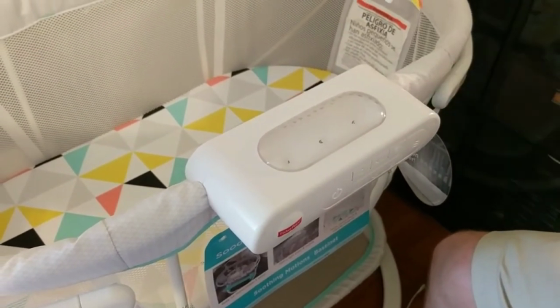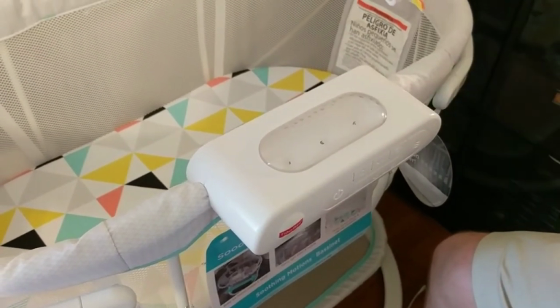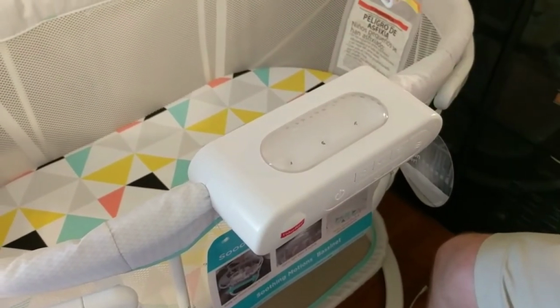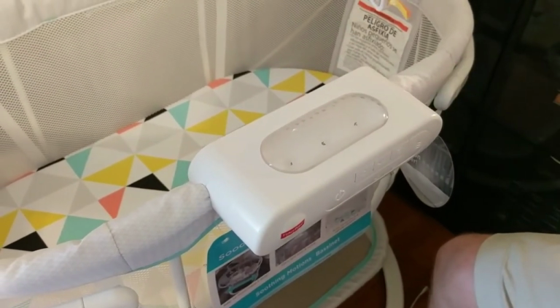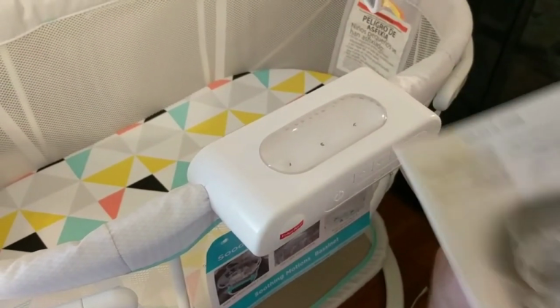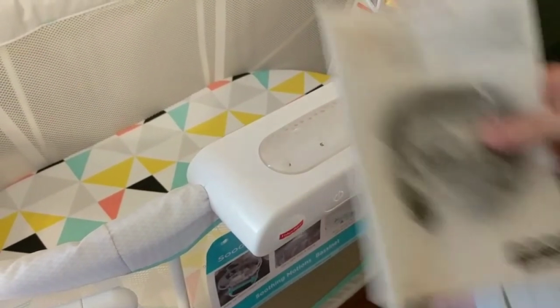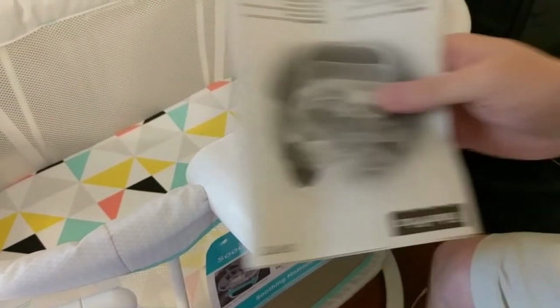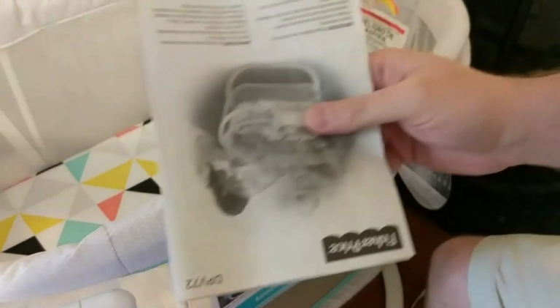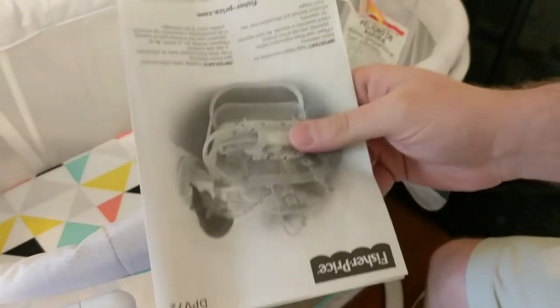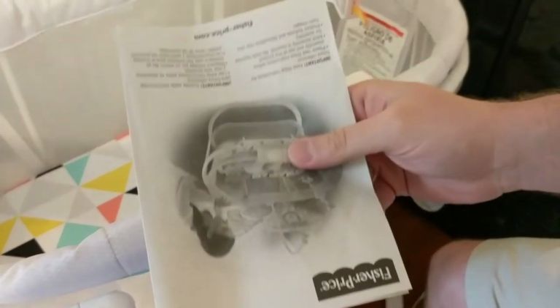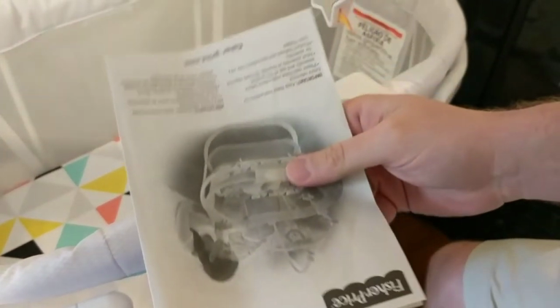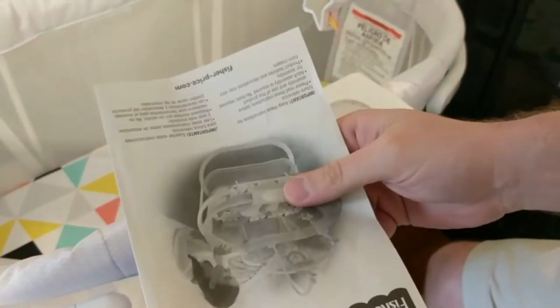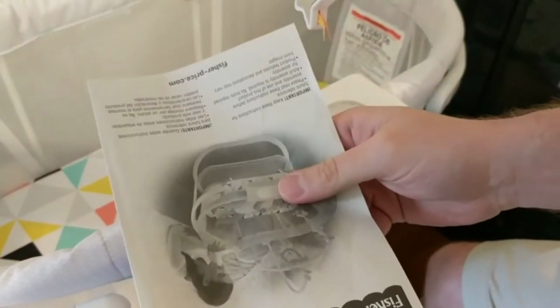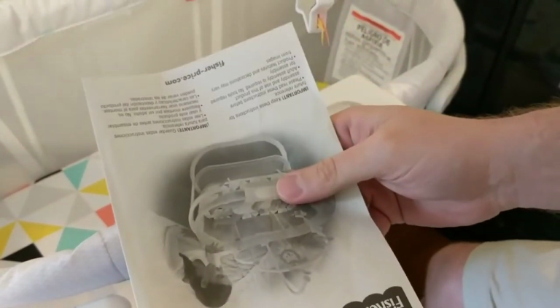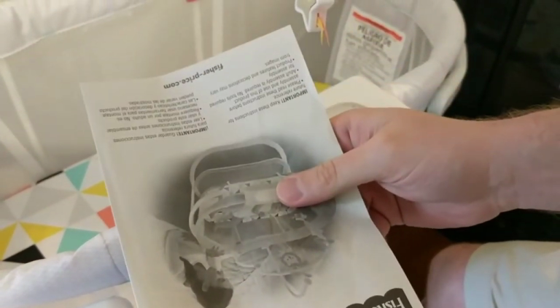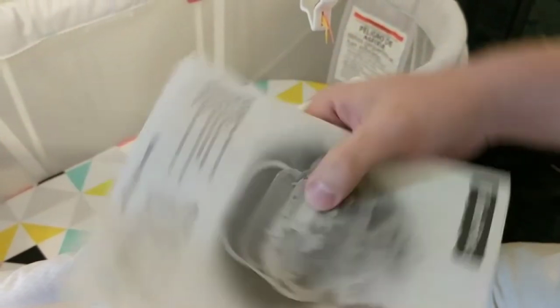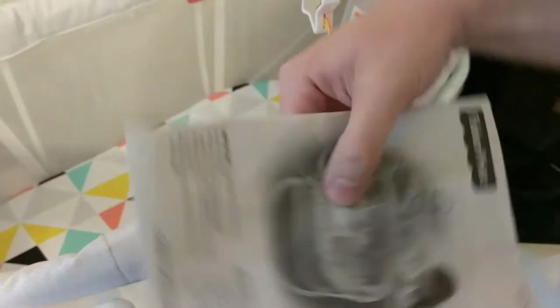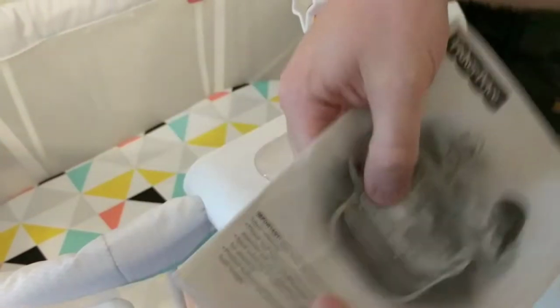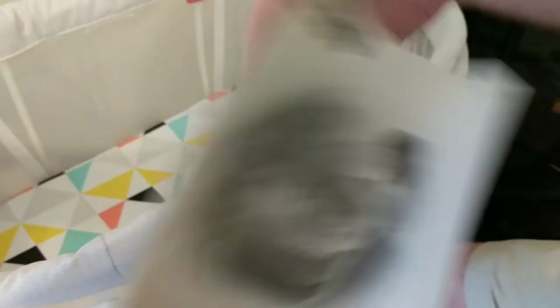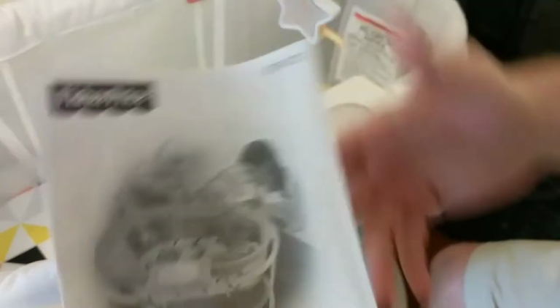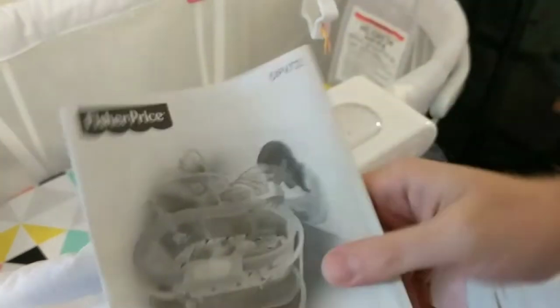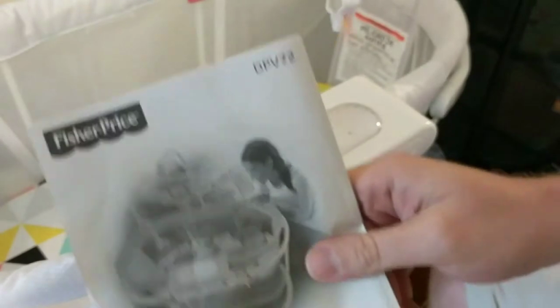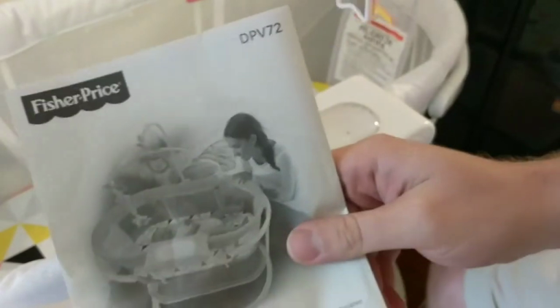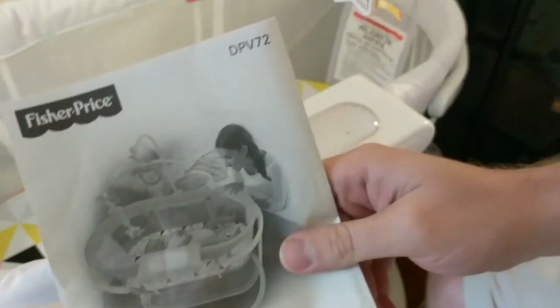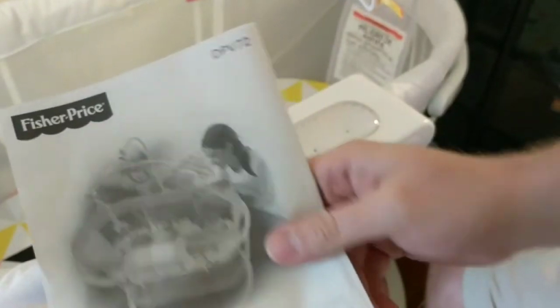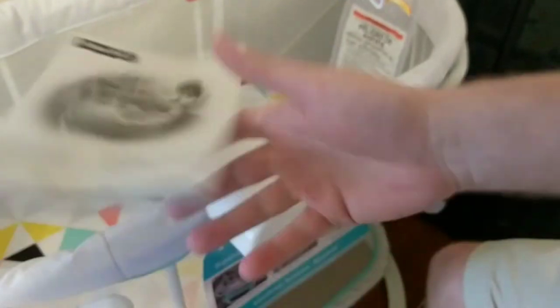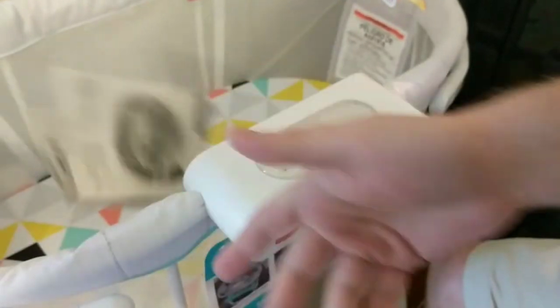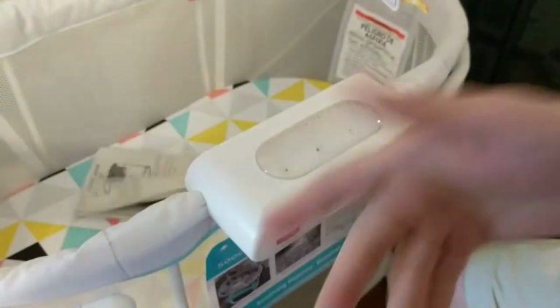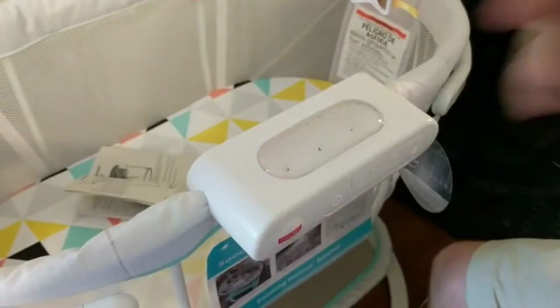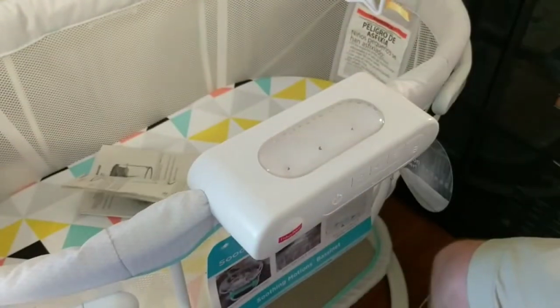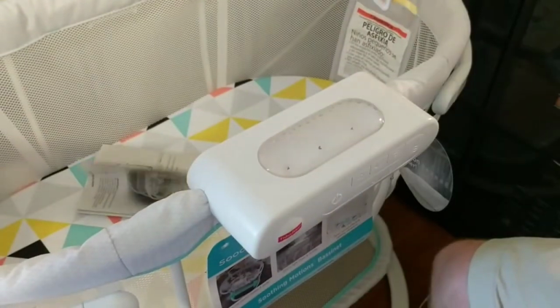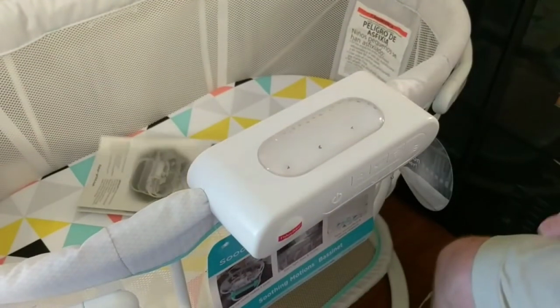Hey, just go ahead and consult your user guide. Nope, no help there.